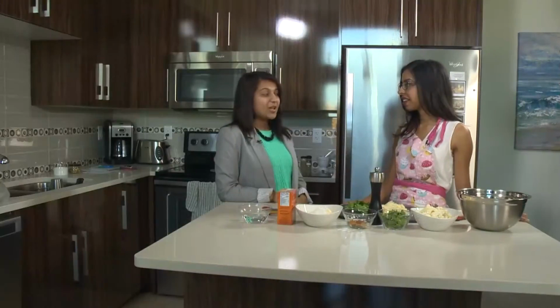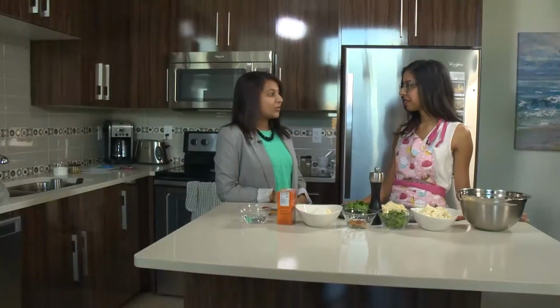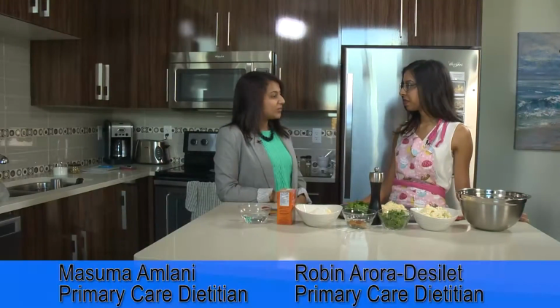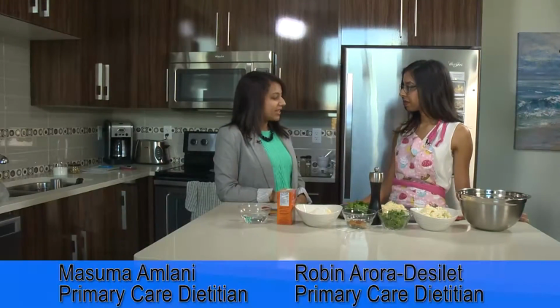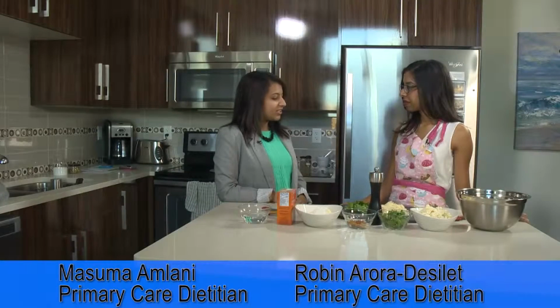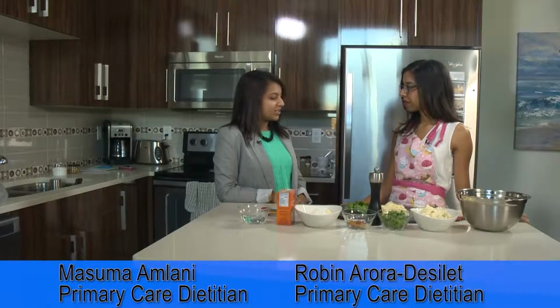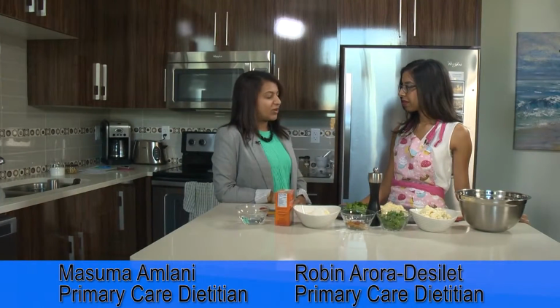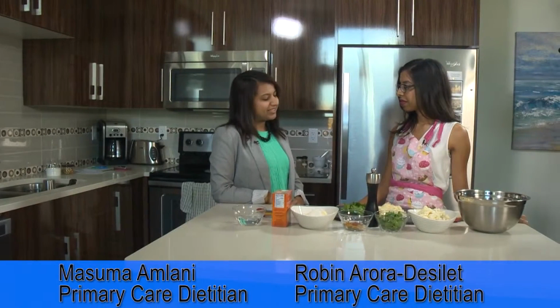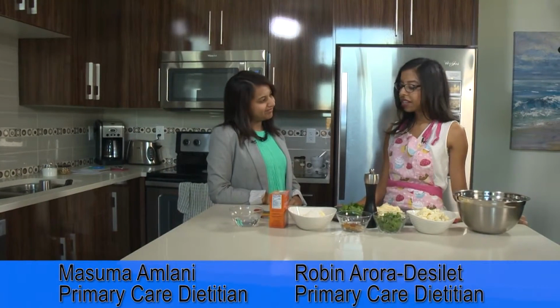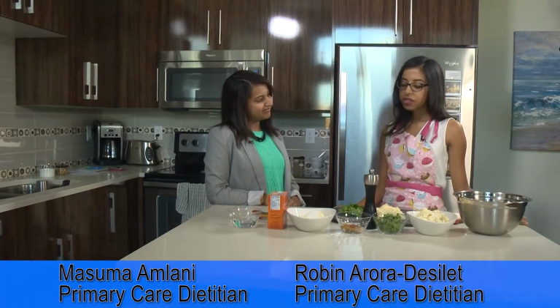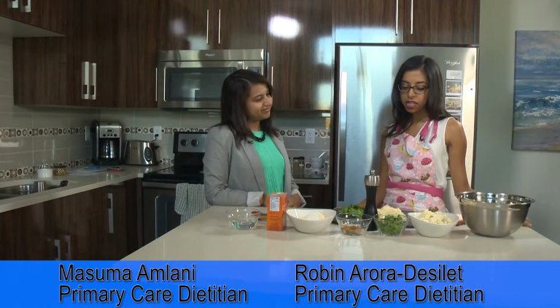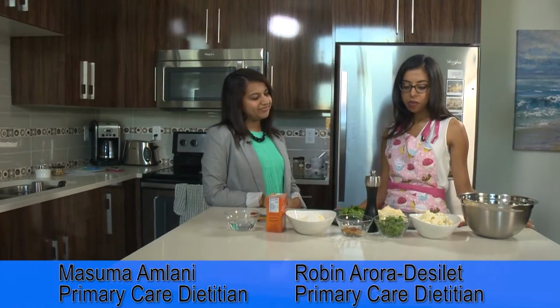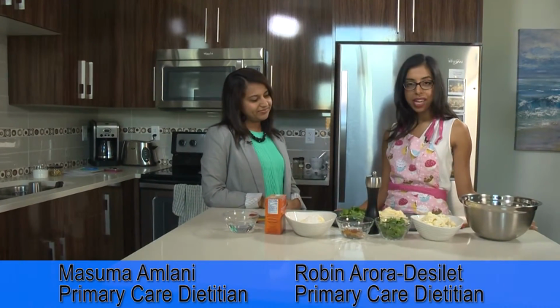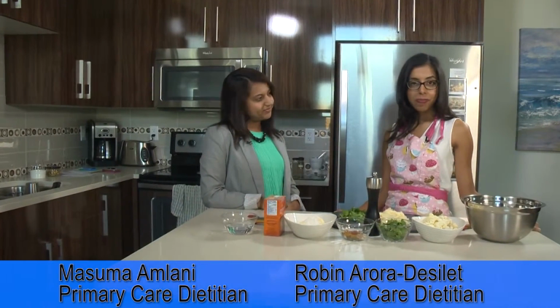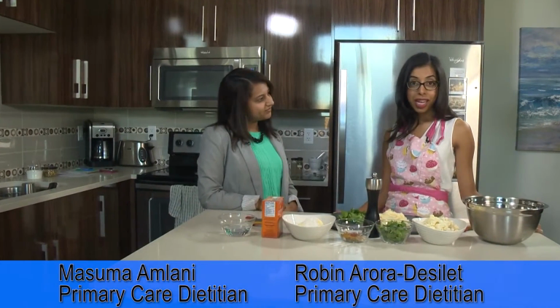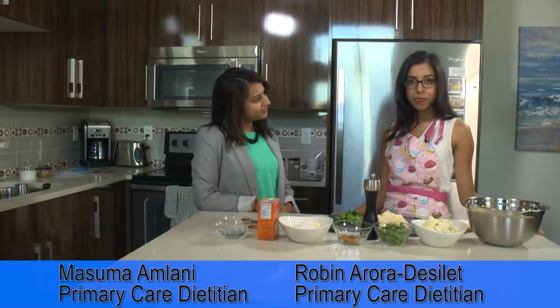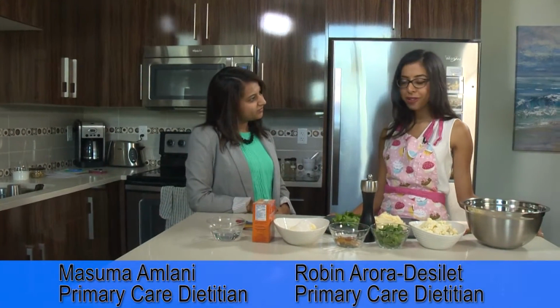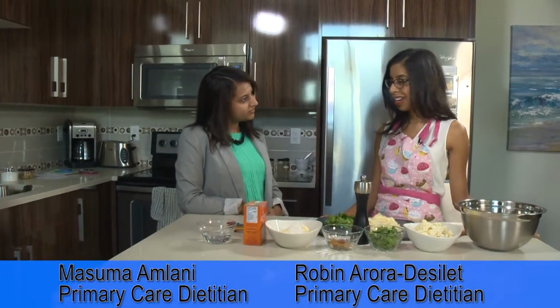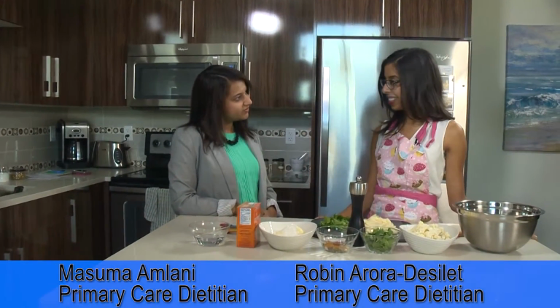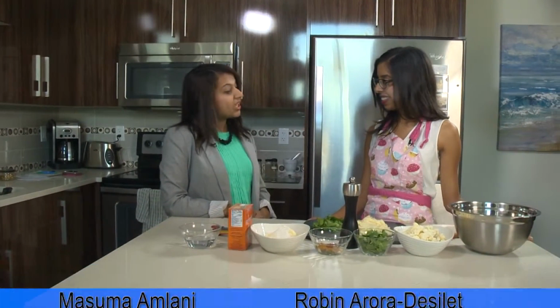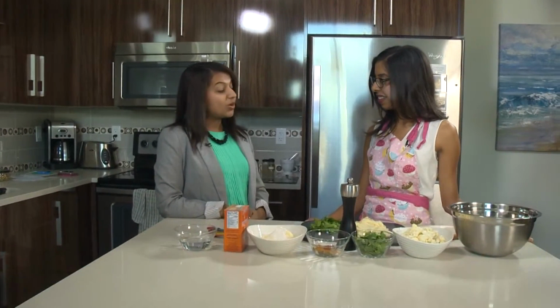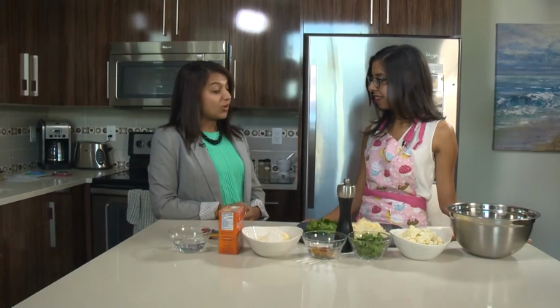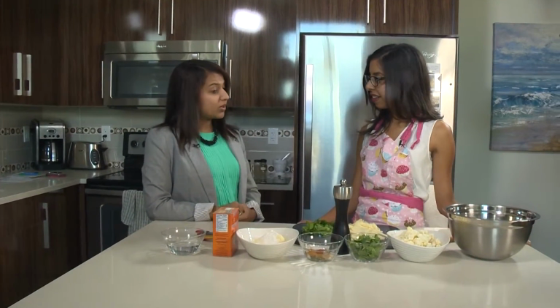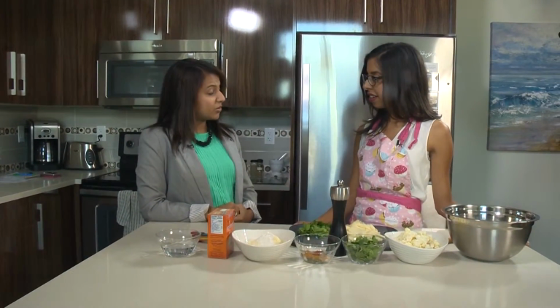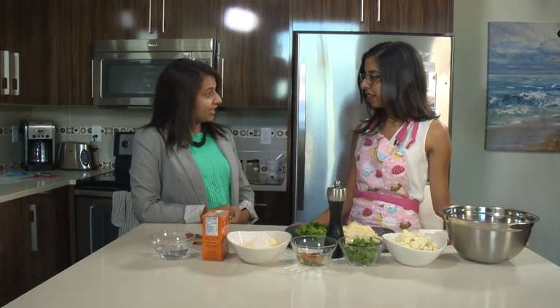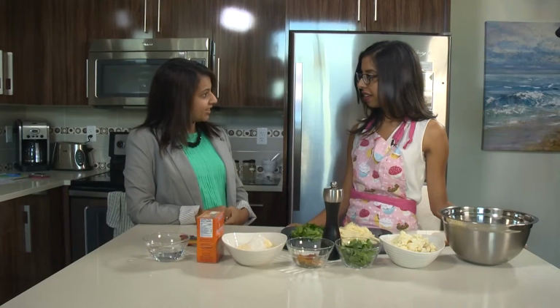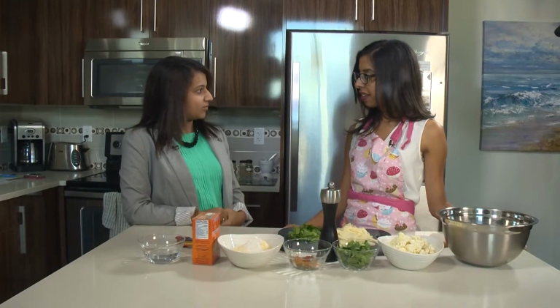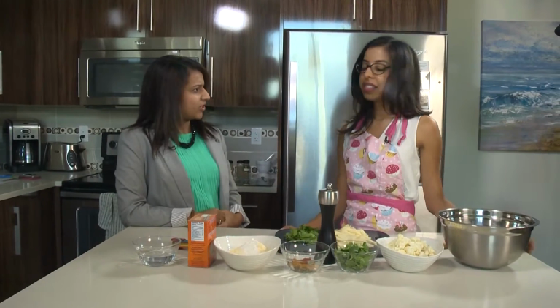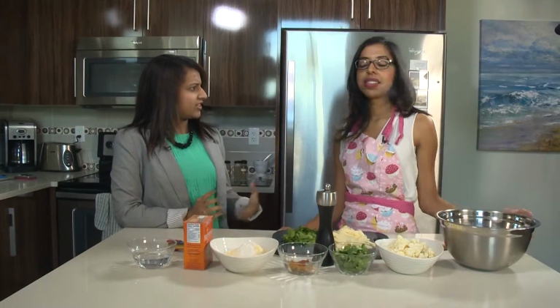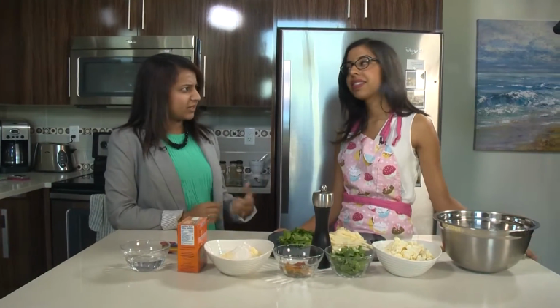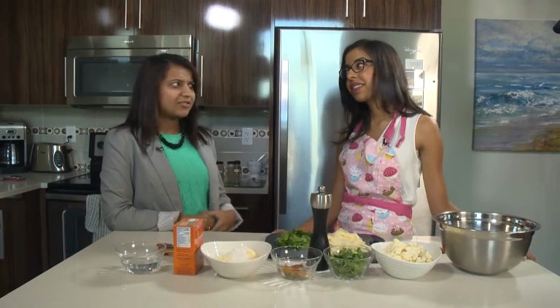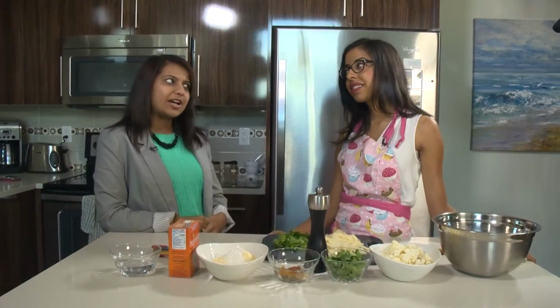What are we making today Robin? So today we're making baked pakoras. How come you're baking them? Aren't they typically fried?